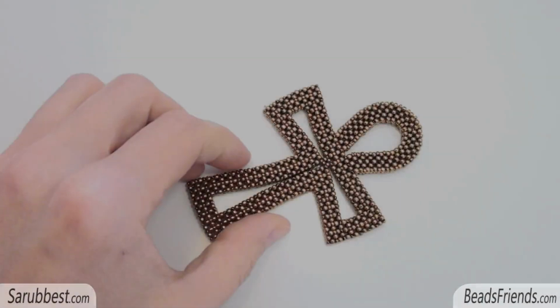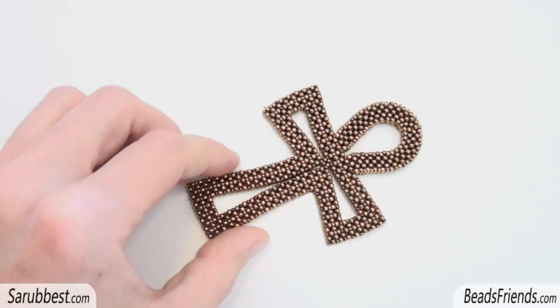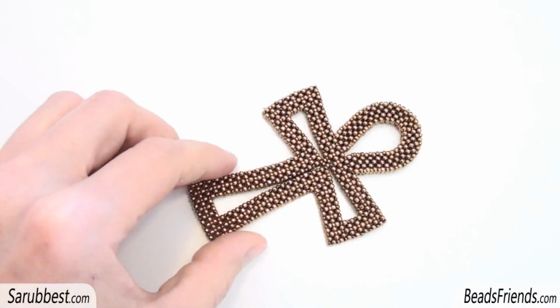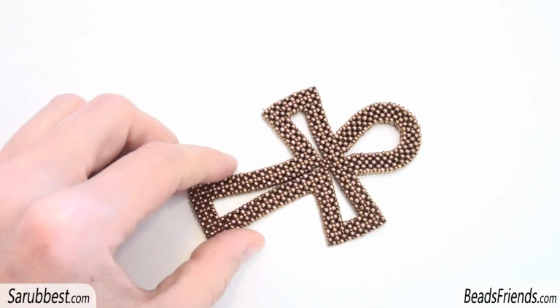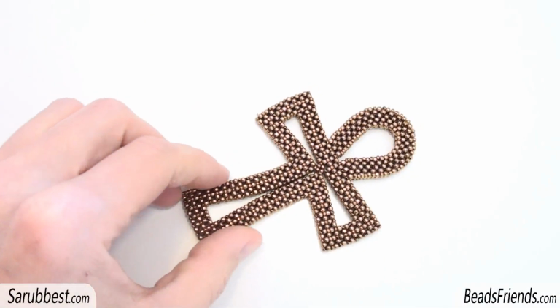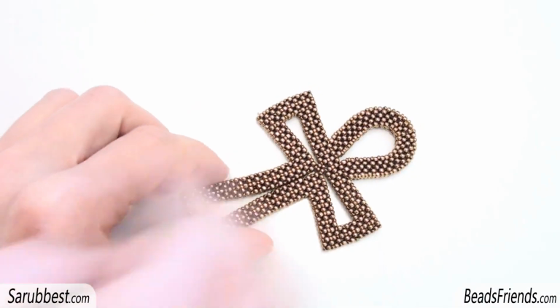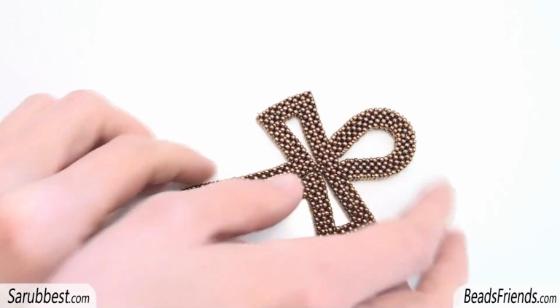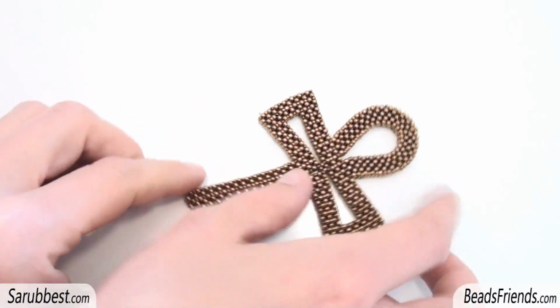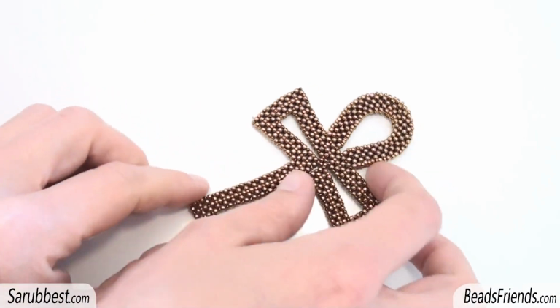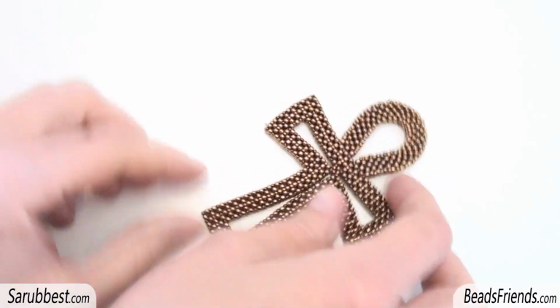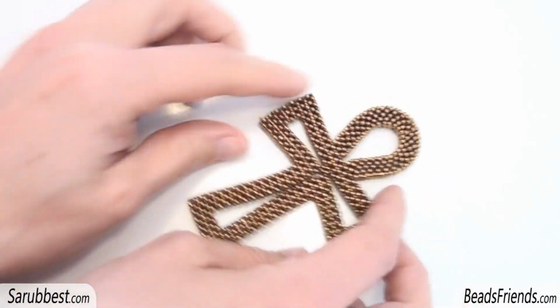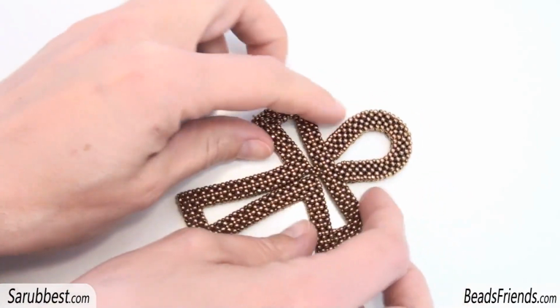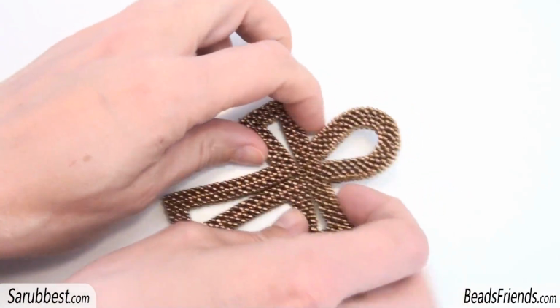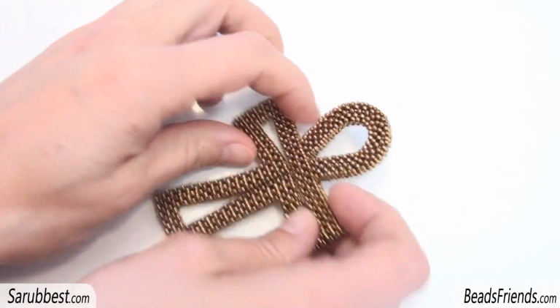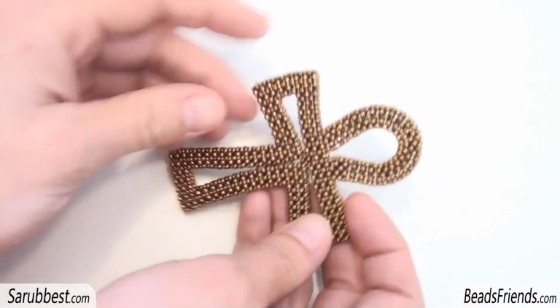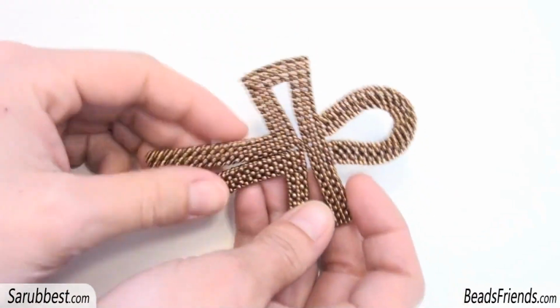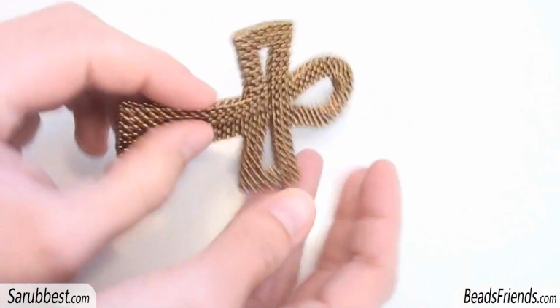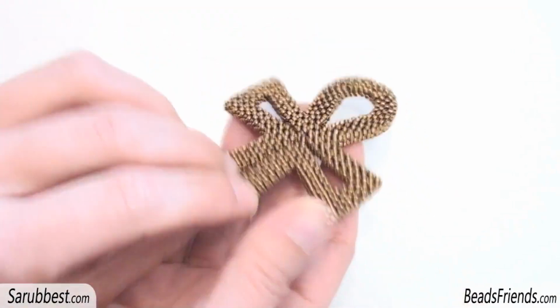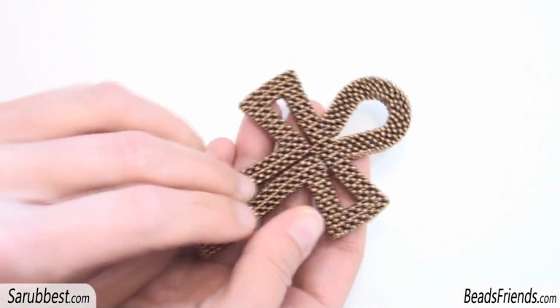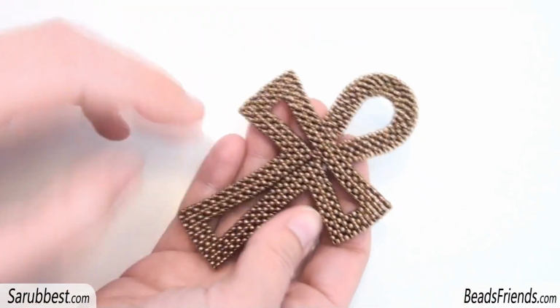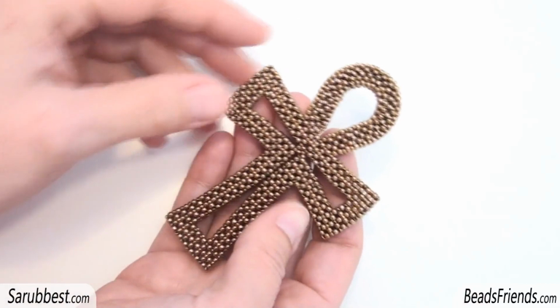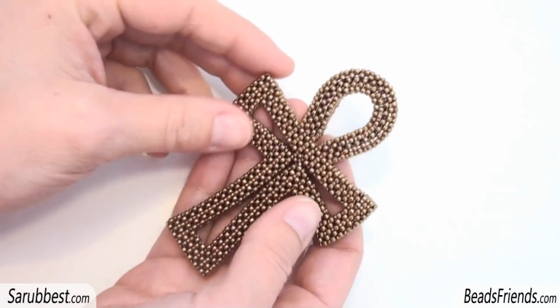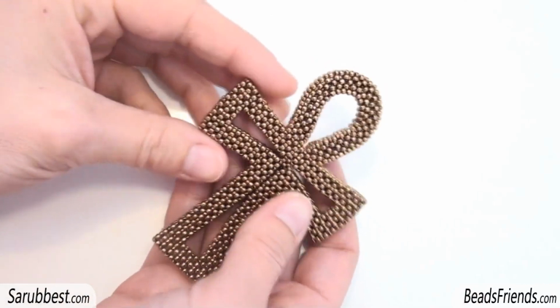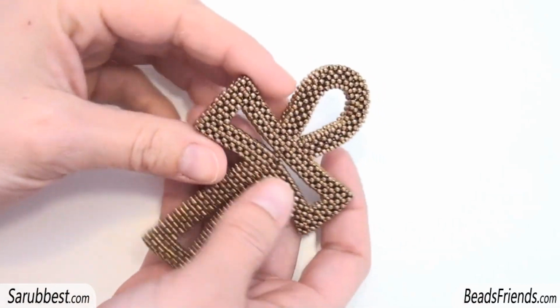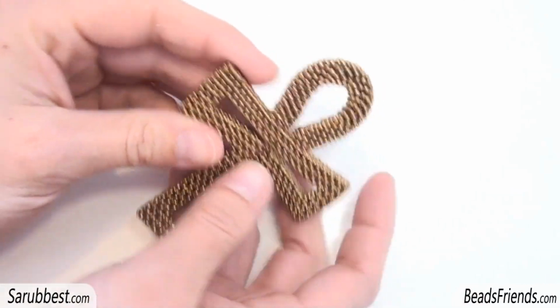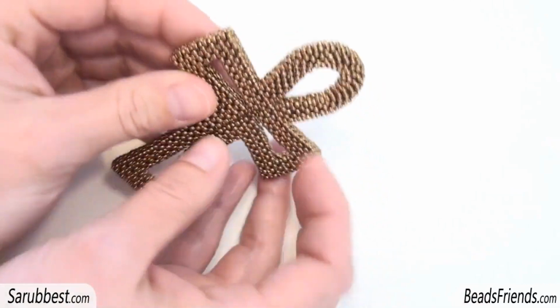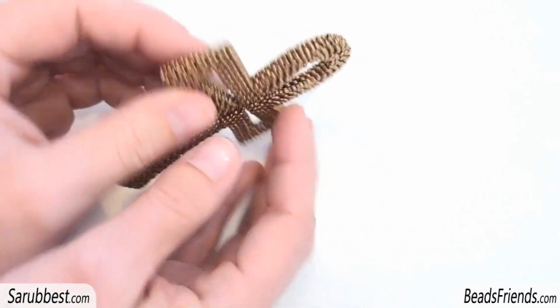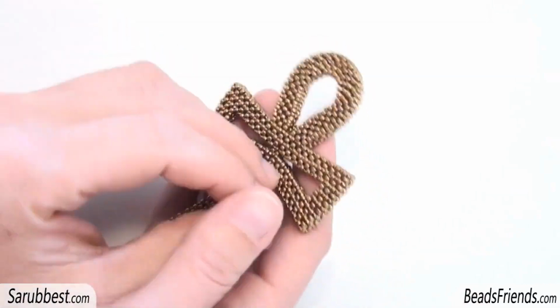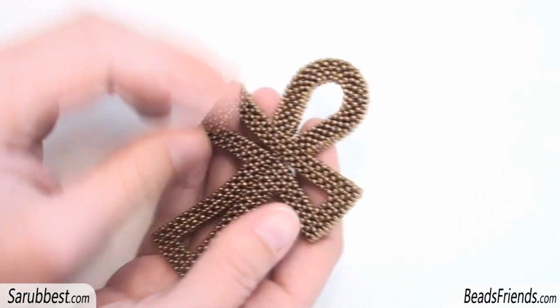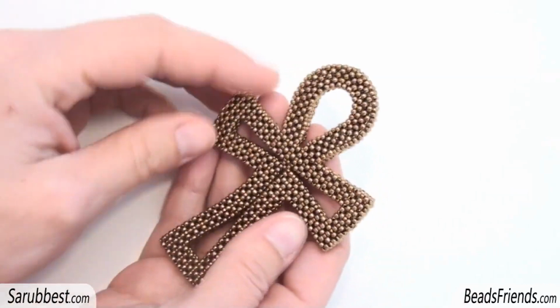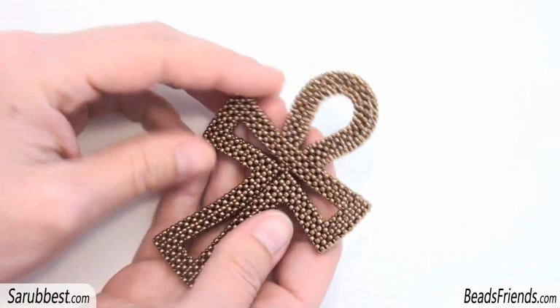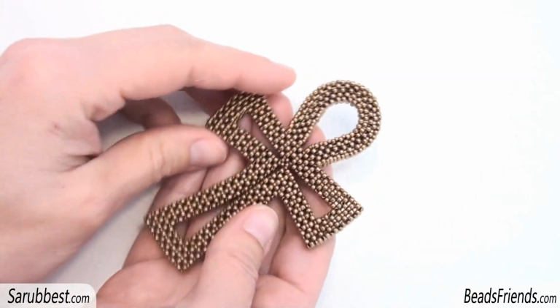Hello, it's friends! I'm so happy right now because I've just finished my Ankh and I want to share my happiness with you.